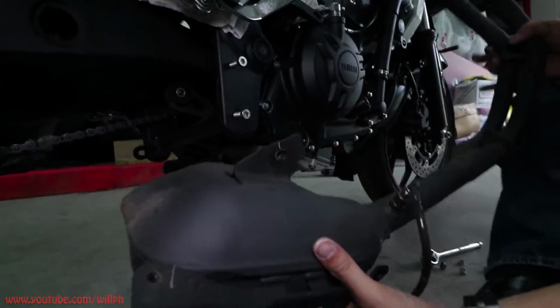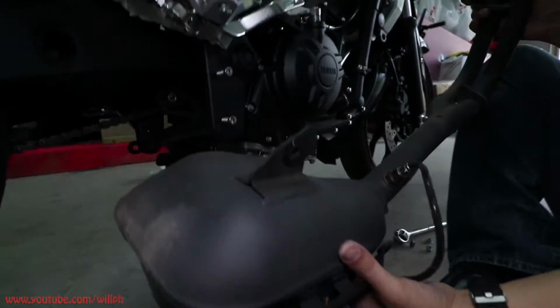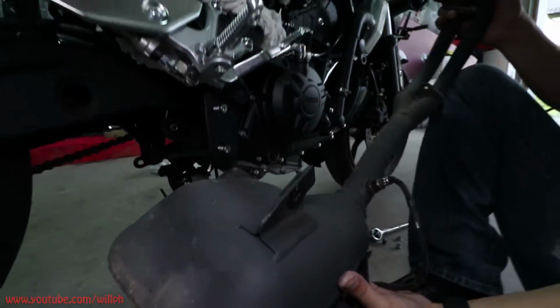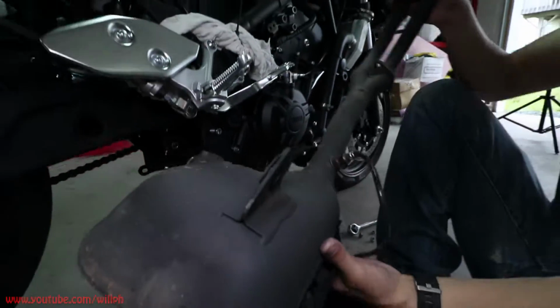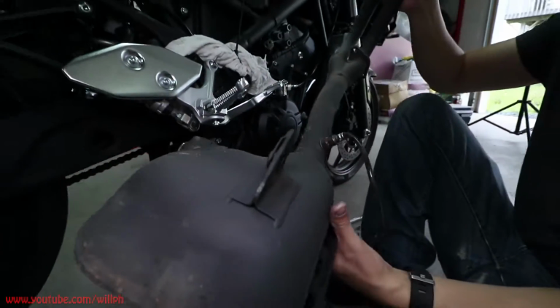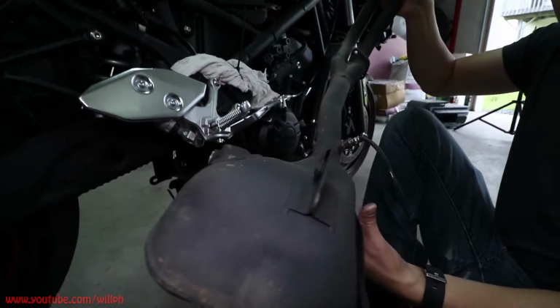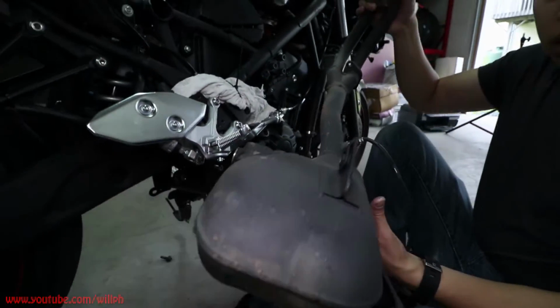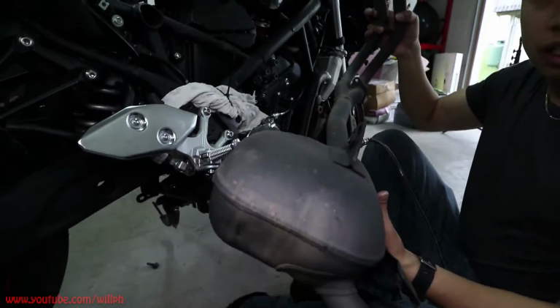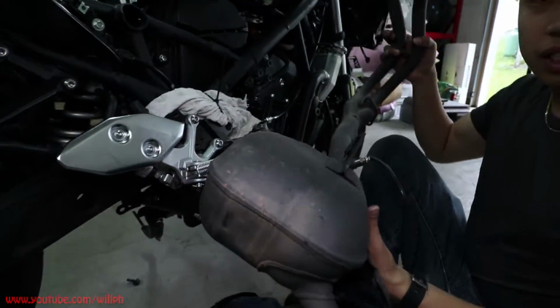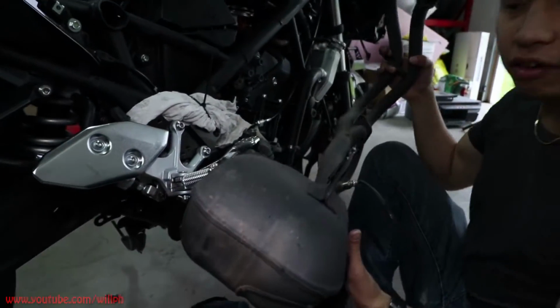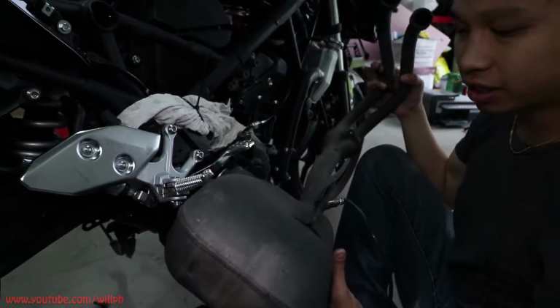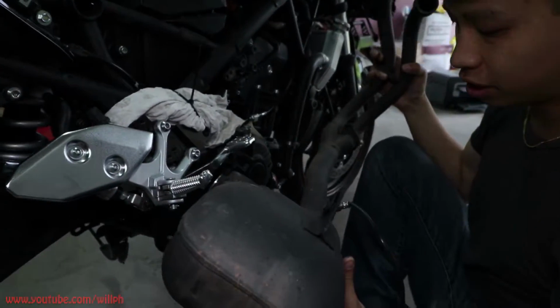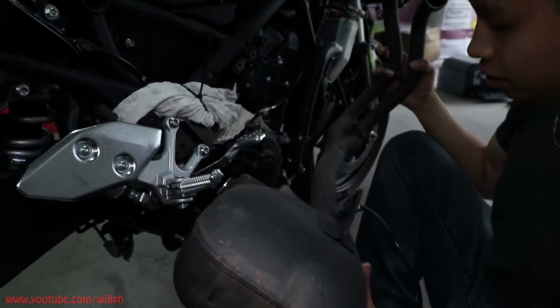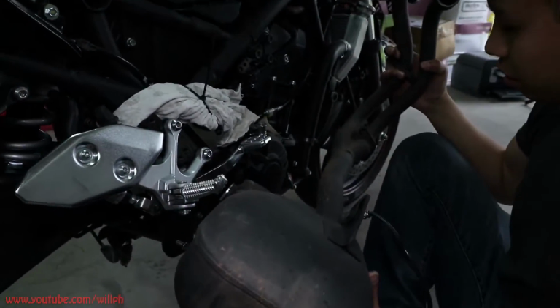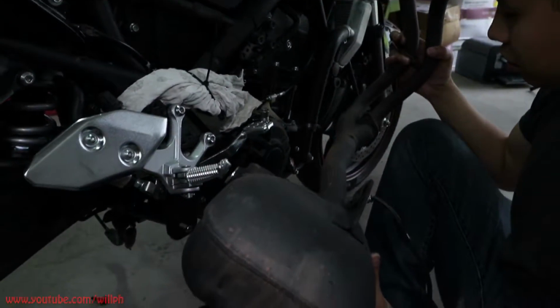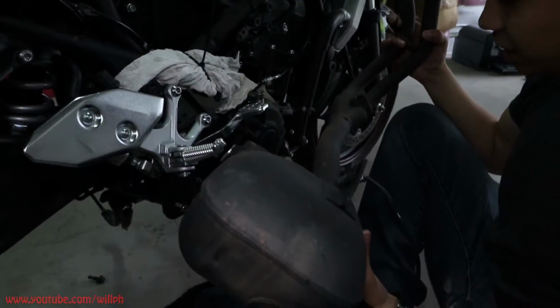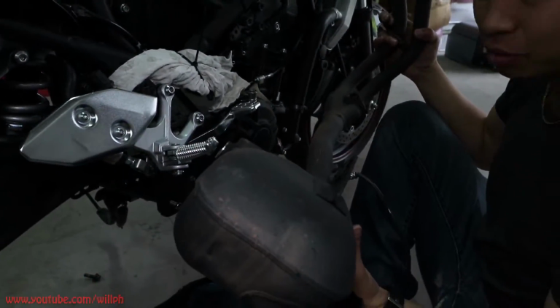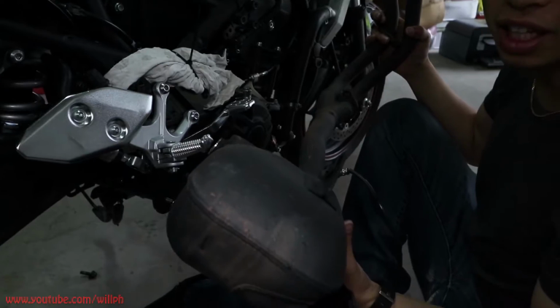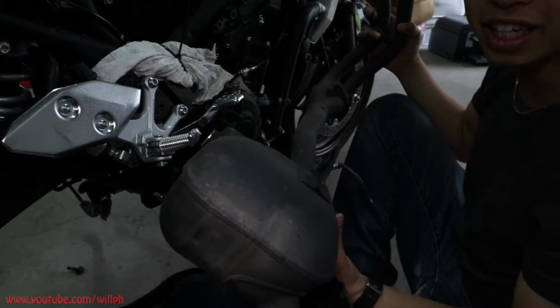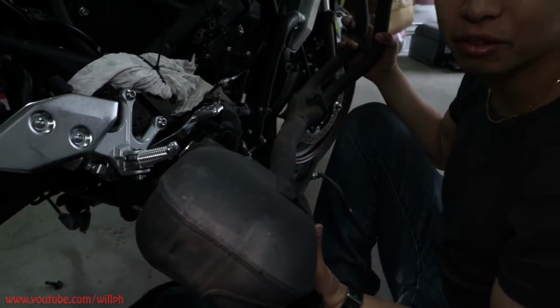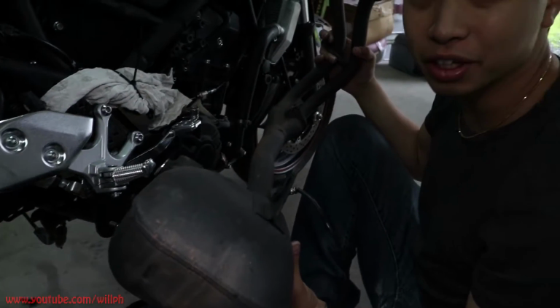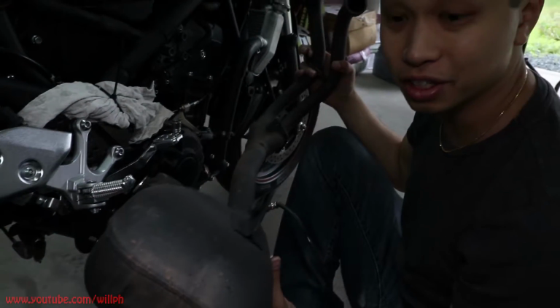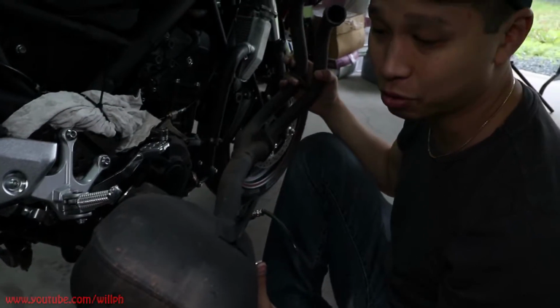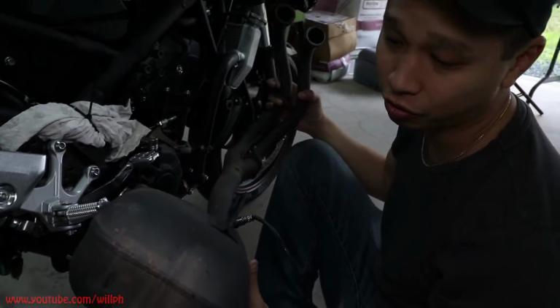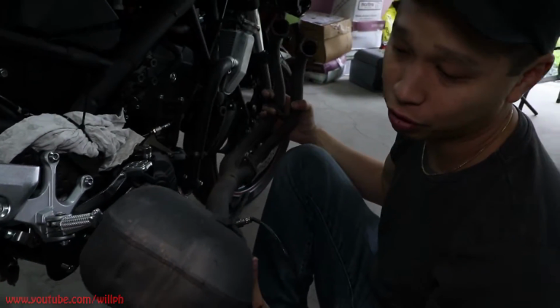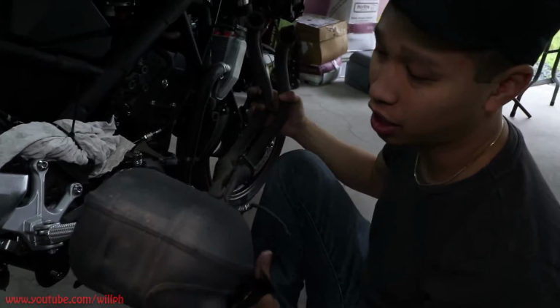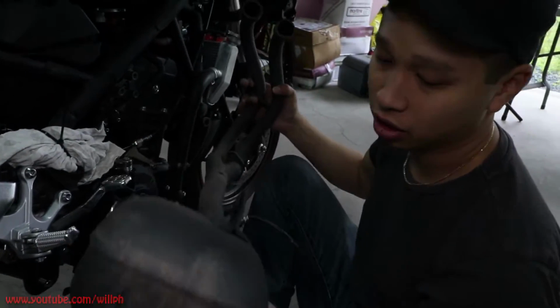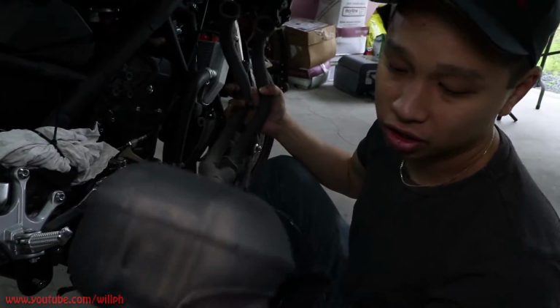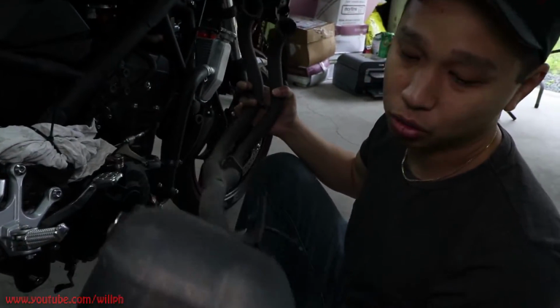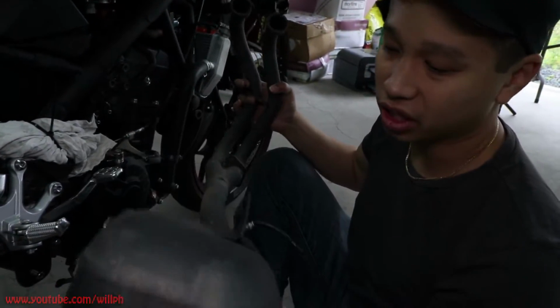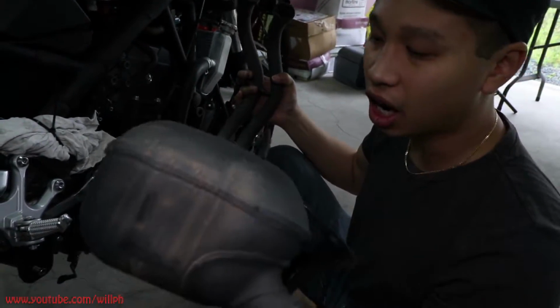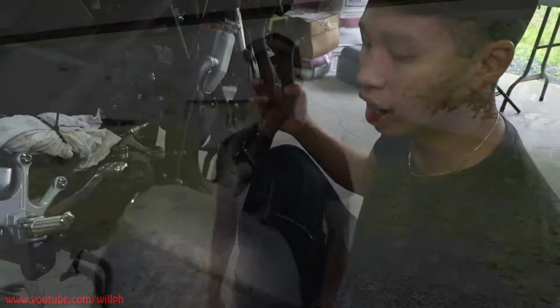There we have it. This is a heavy sucker and I'll be glad to get rid of this, especially for the track. This thing weighs a ton.